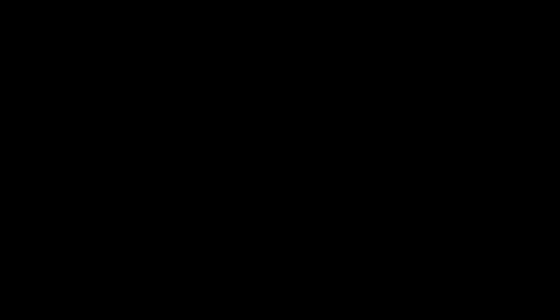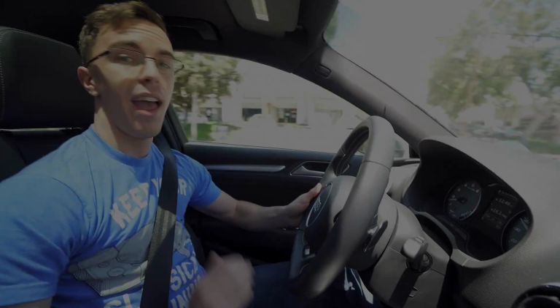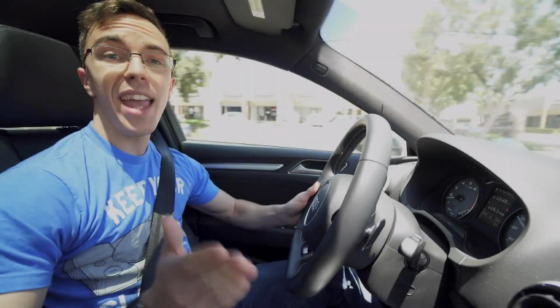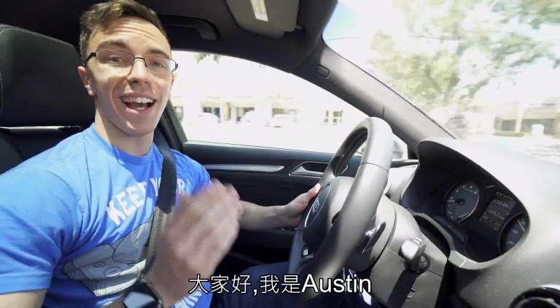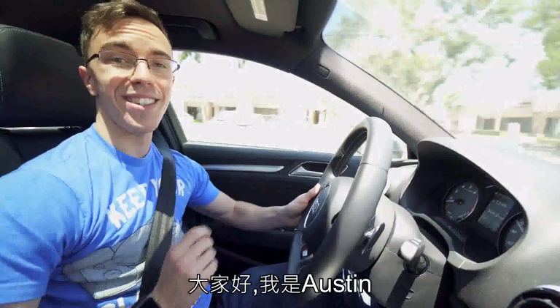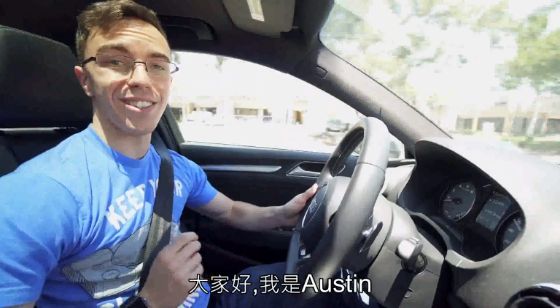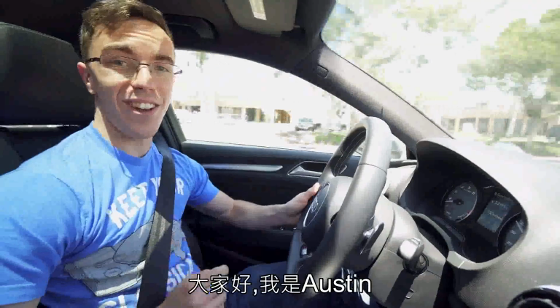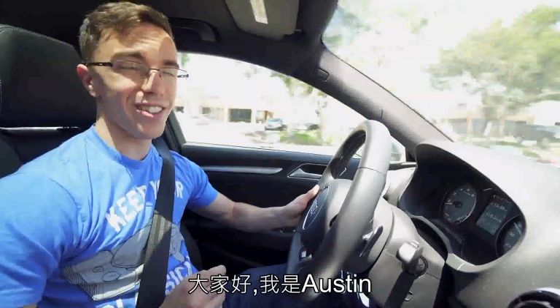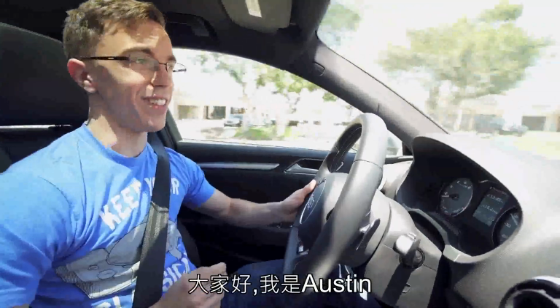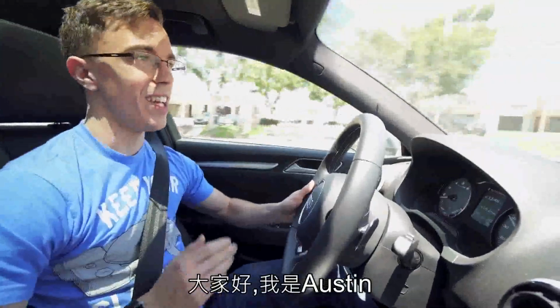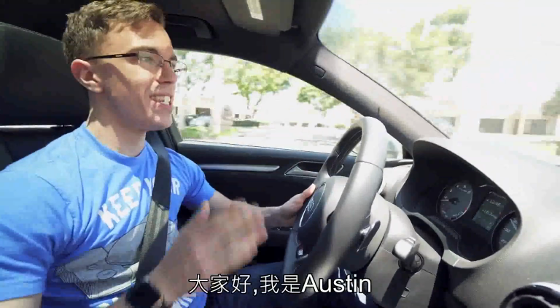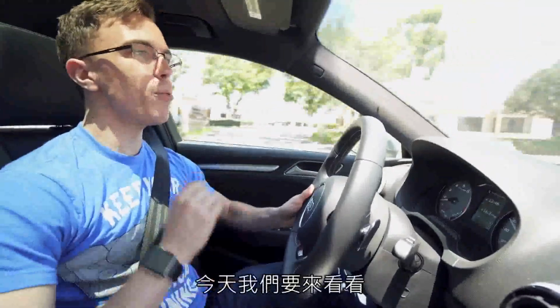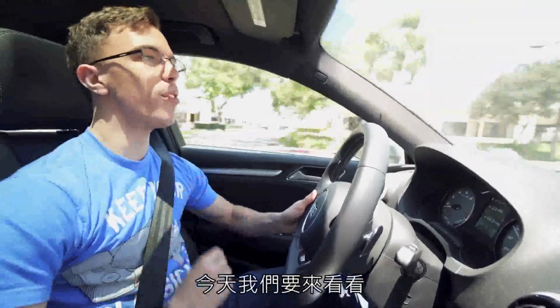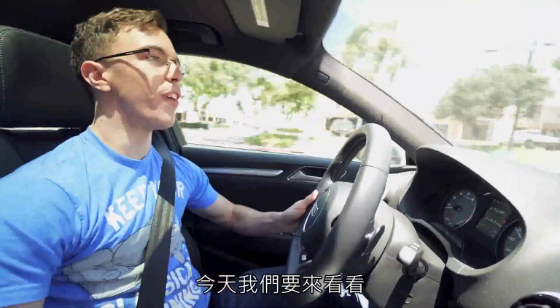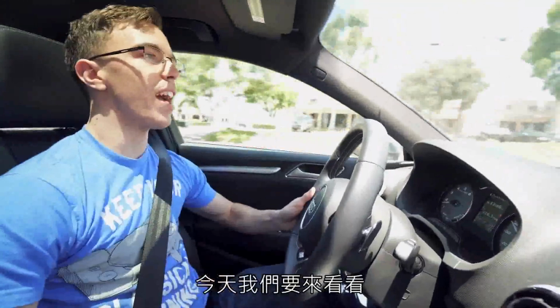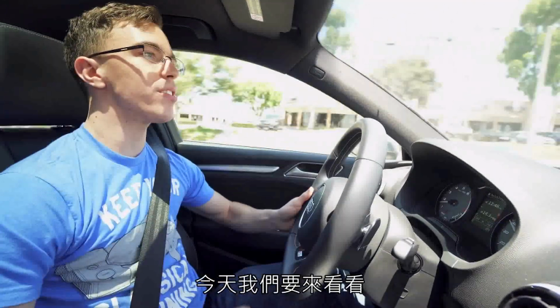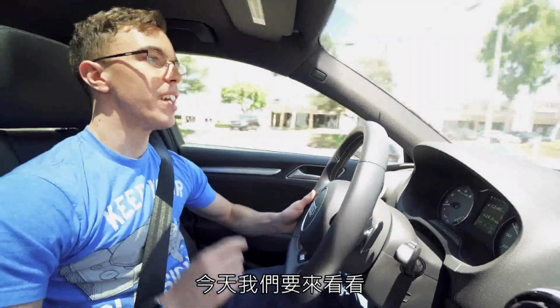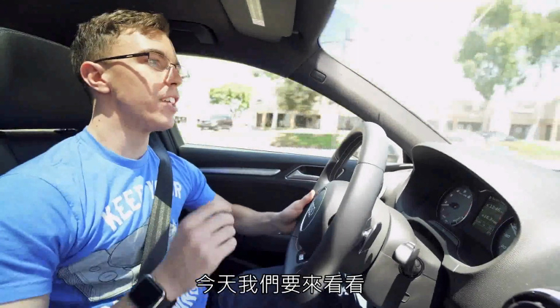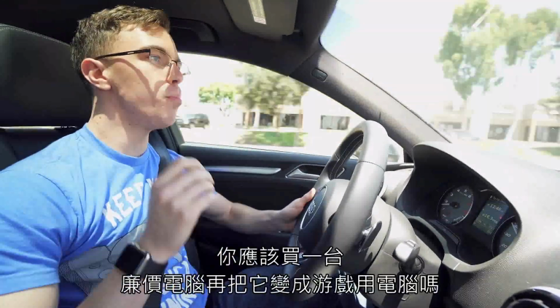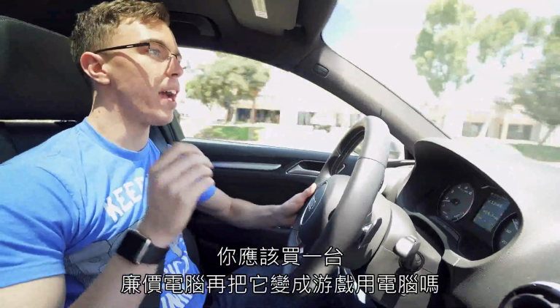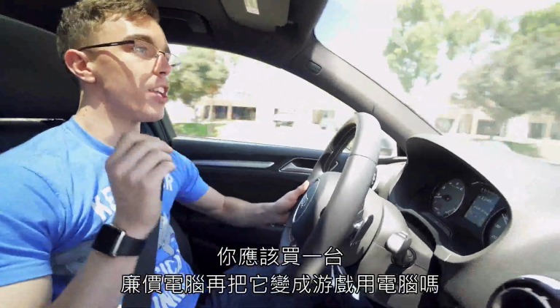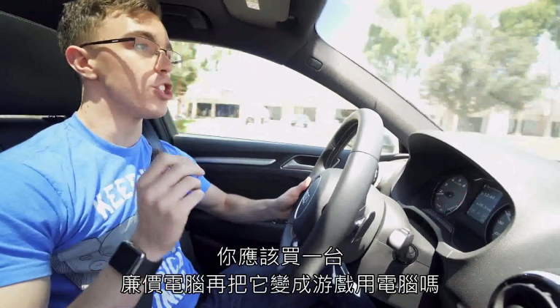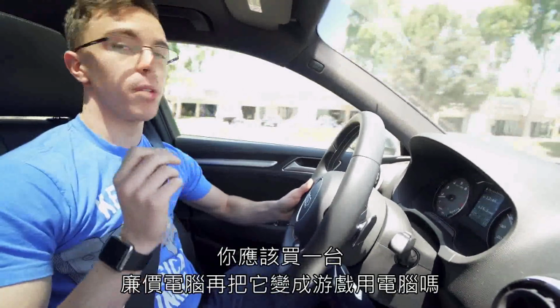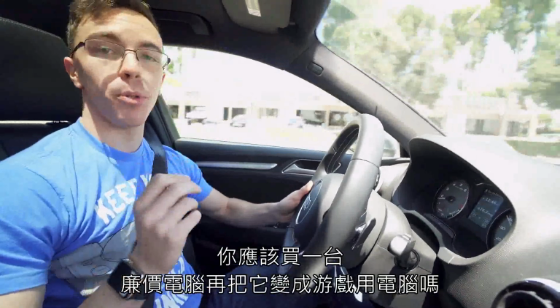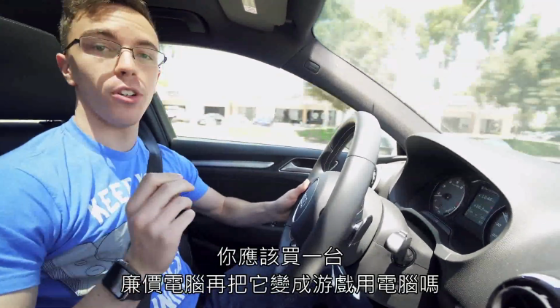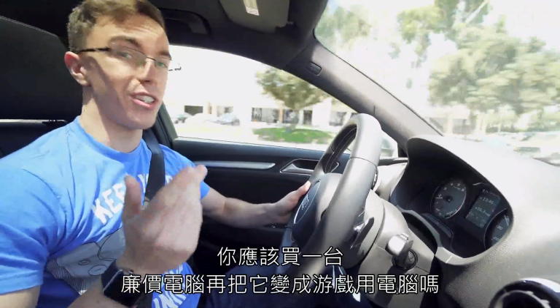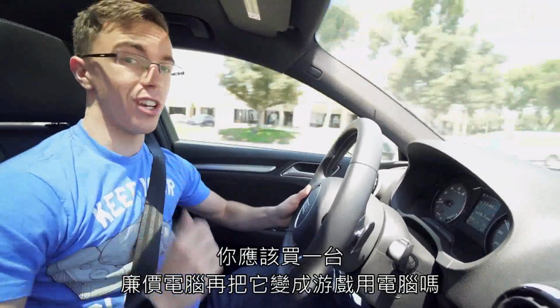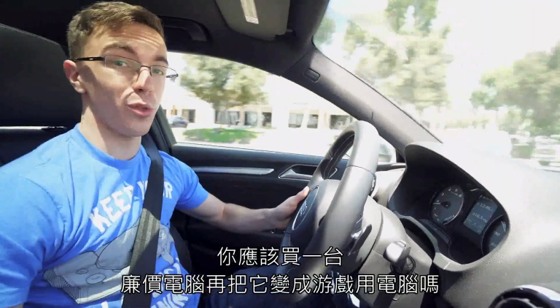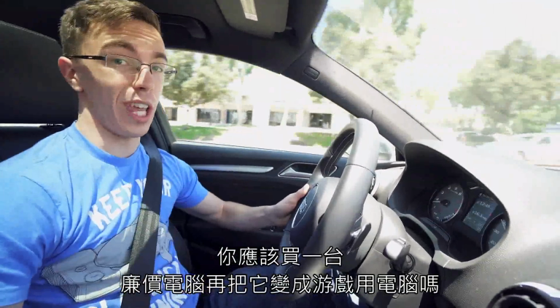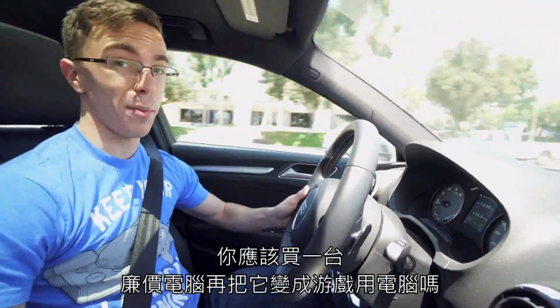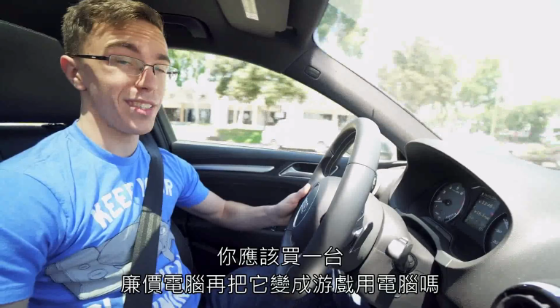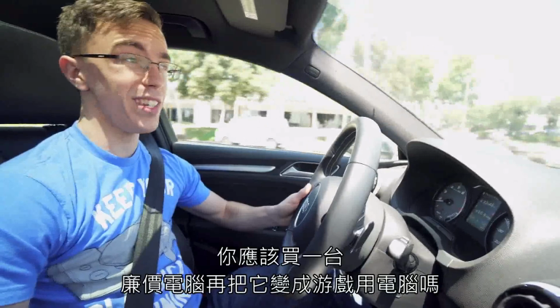Hey guys, this is Austin. Today we're going to find out: can you buy a cheap computer and turn it into a gaming PC?